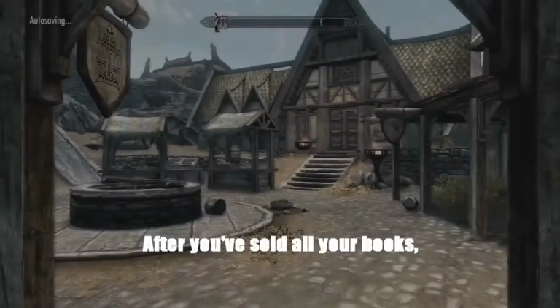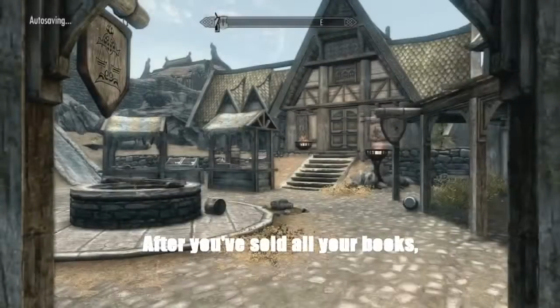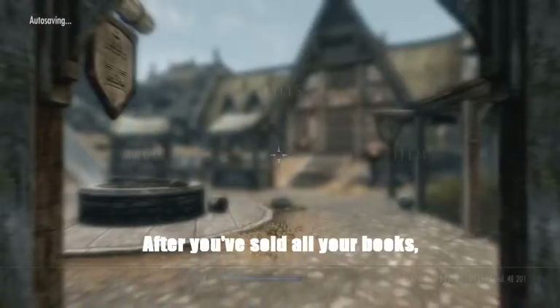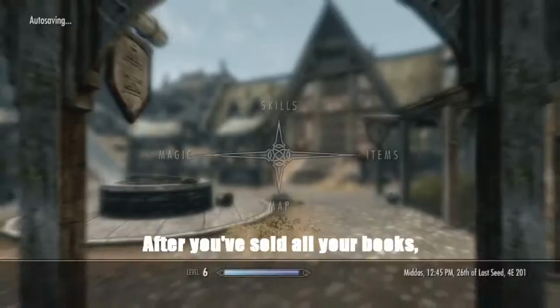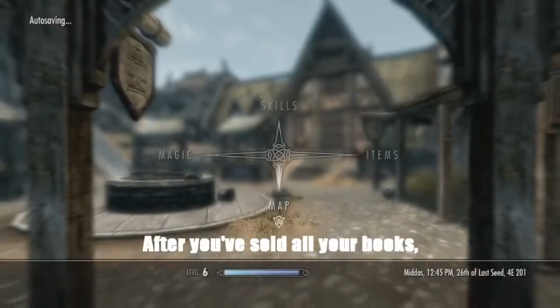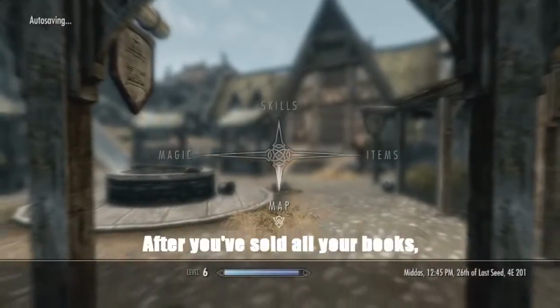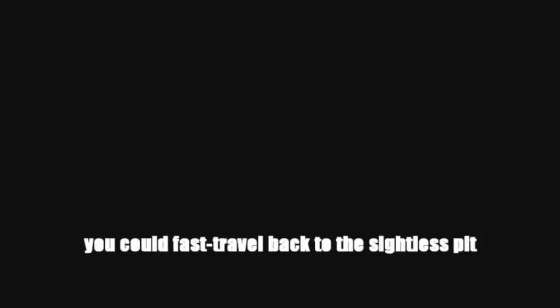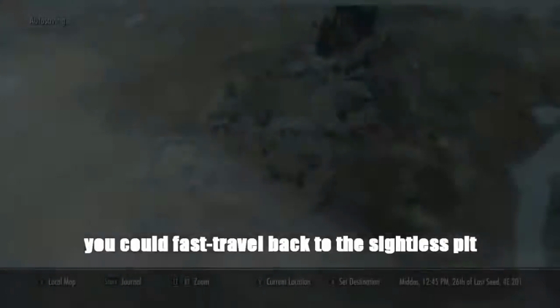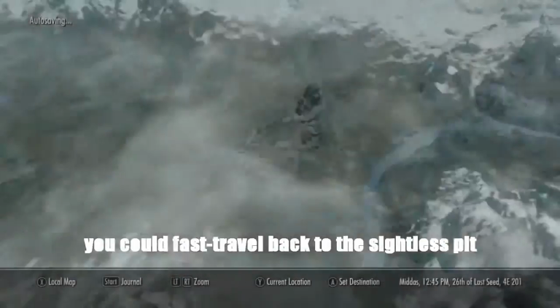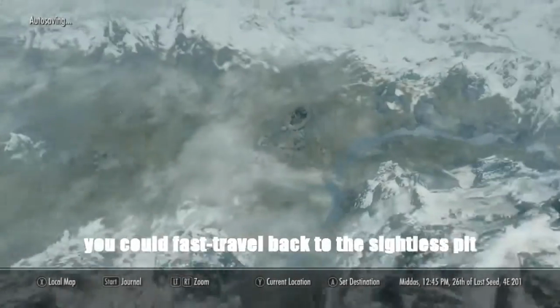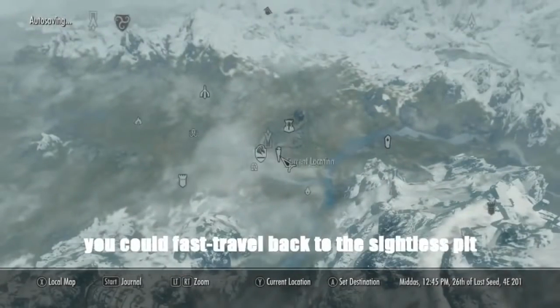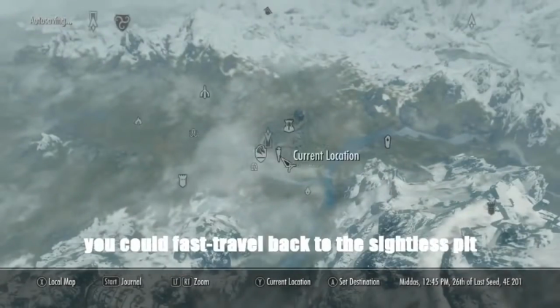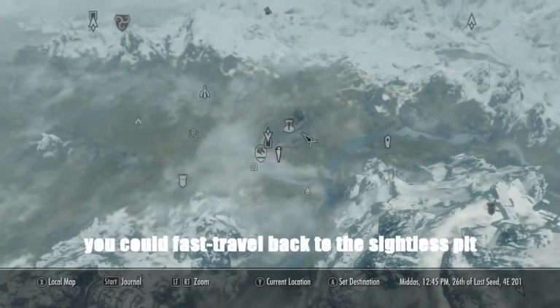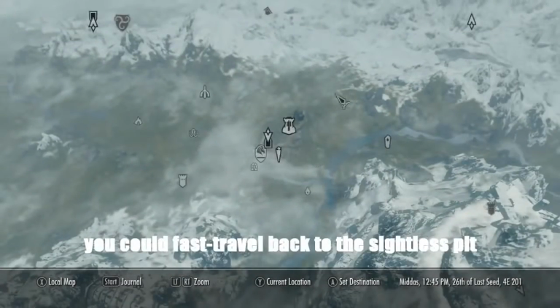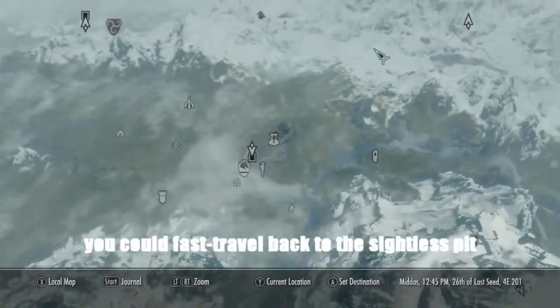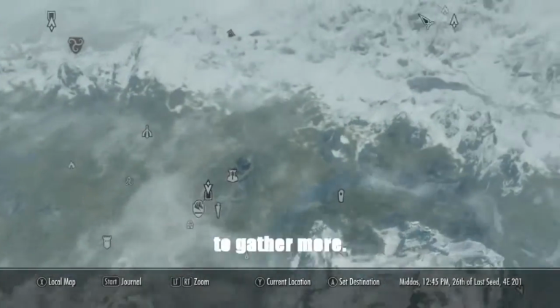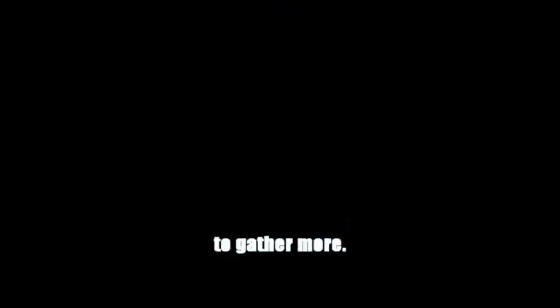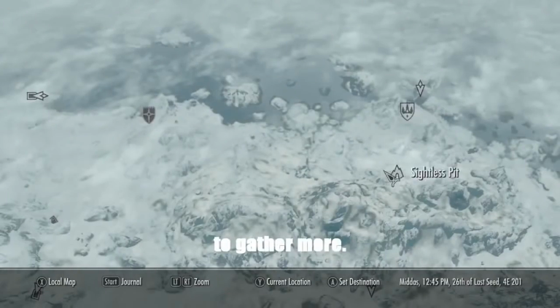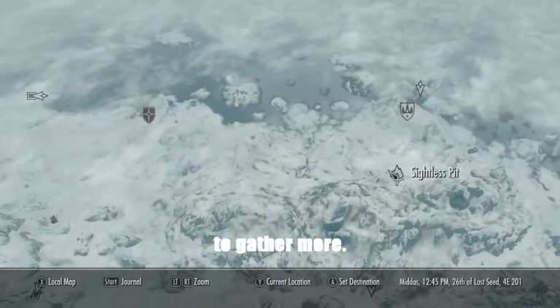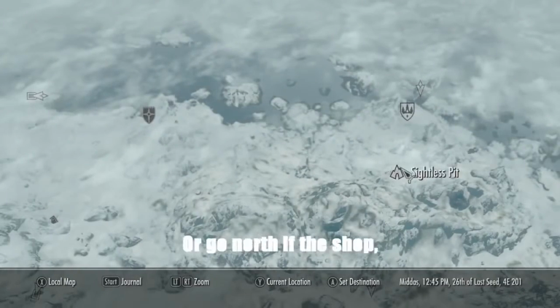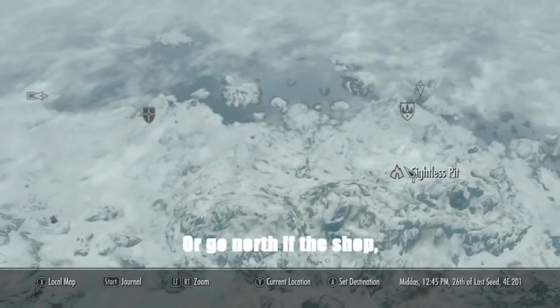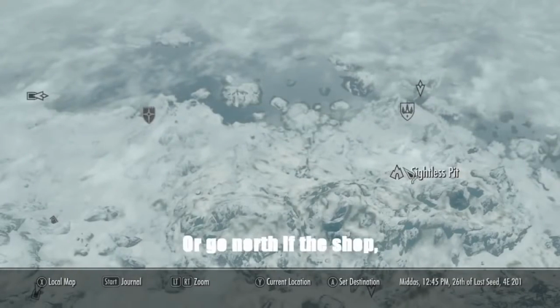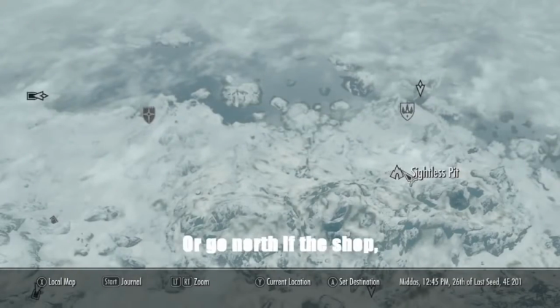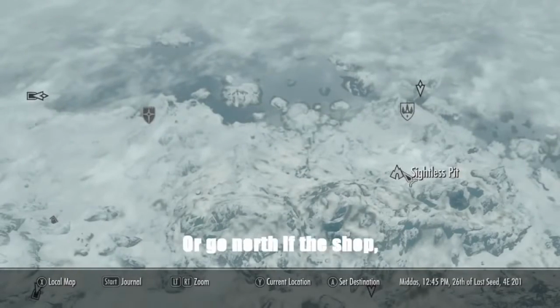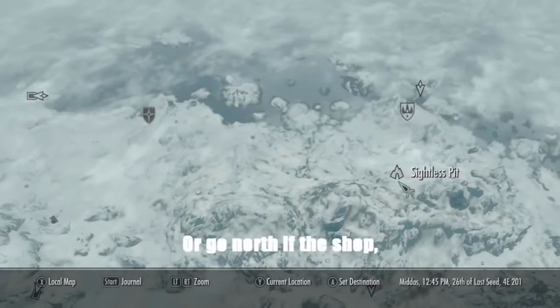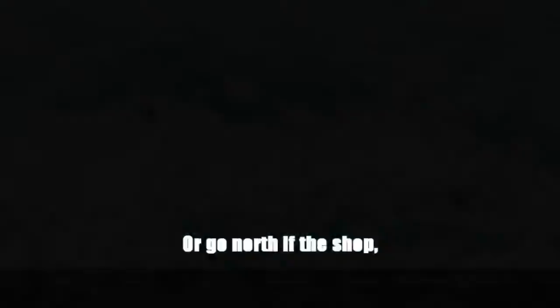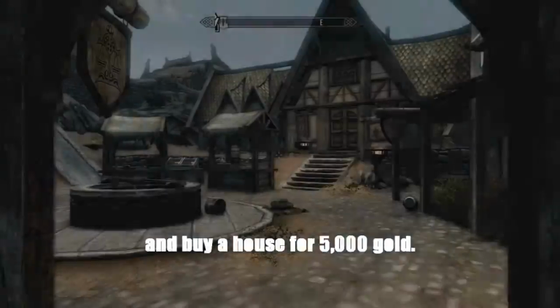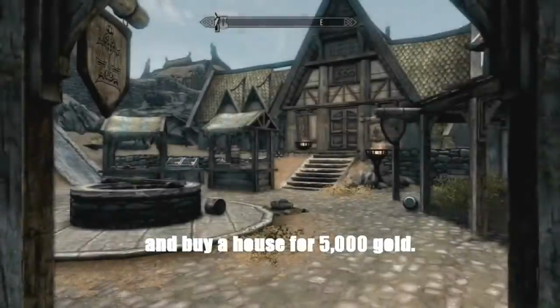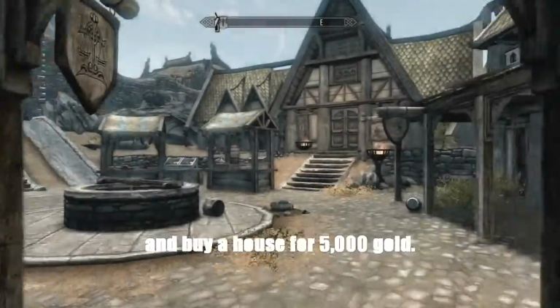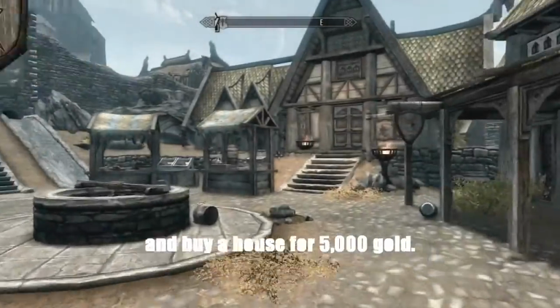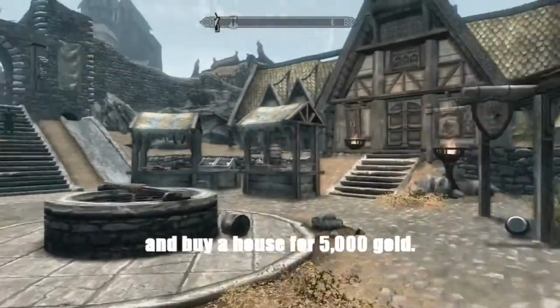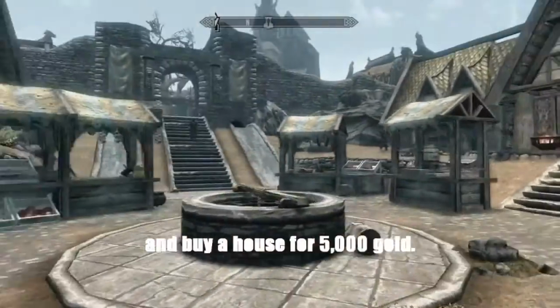After you've sold all your books, you can fast travel back to the Sightless Pit to gather more, or go north of the shop and buy a house for five thousand gold.